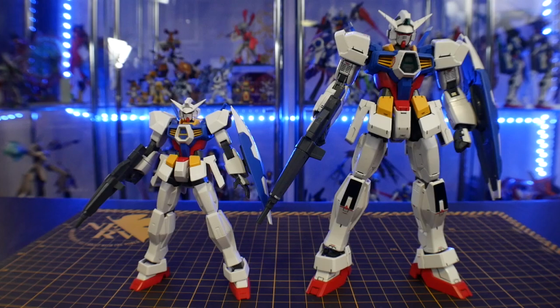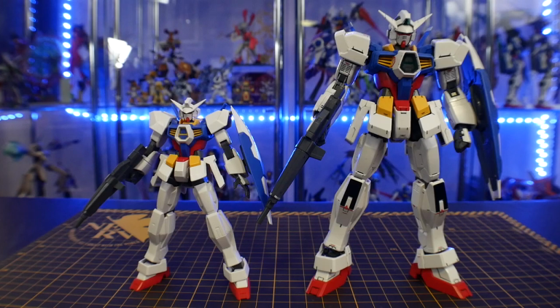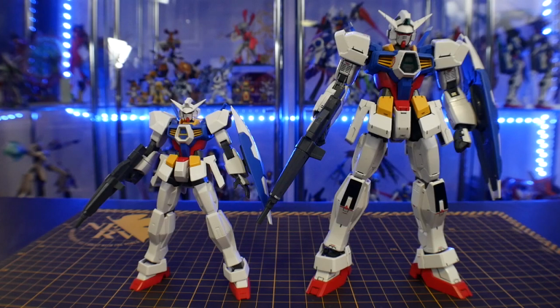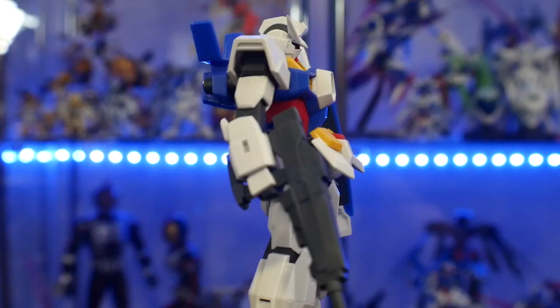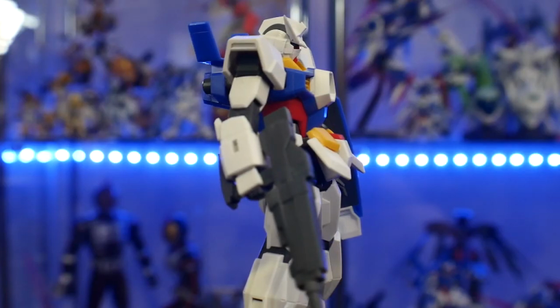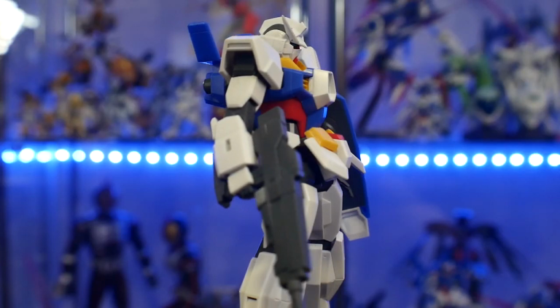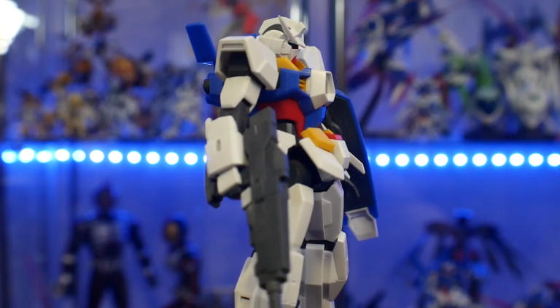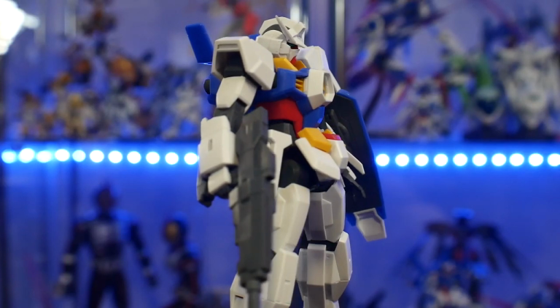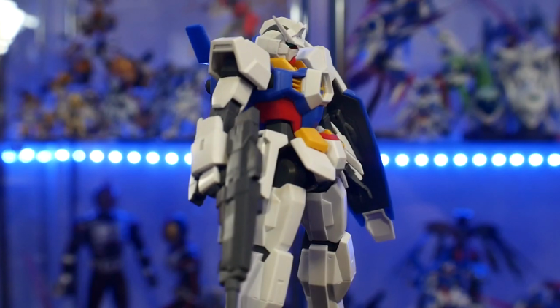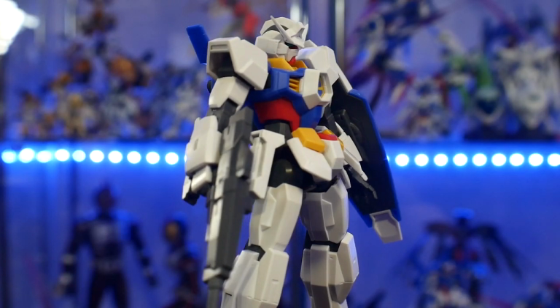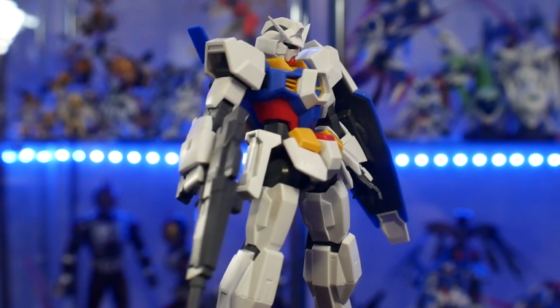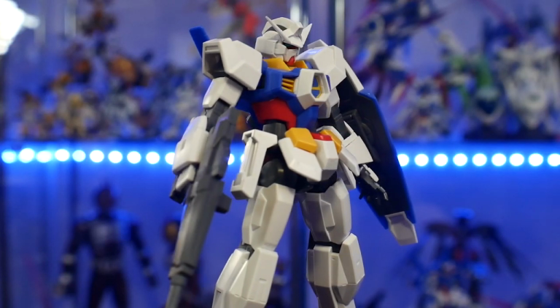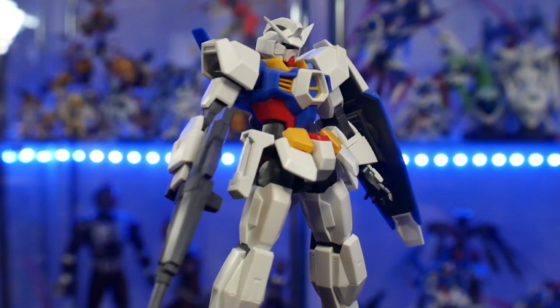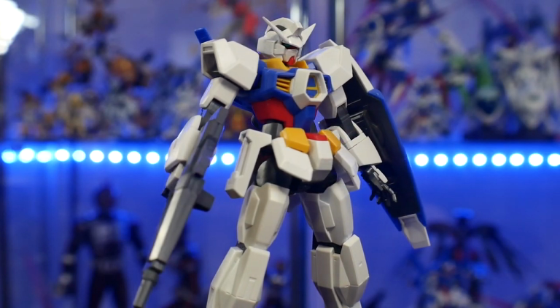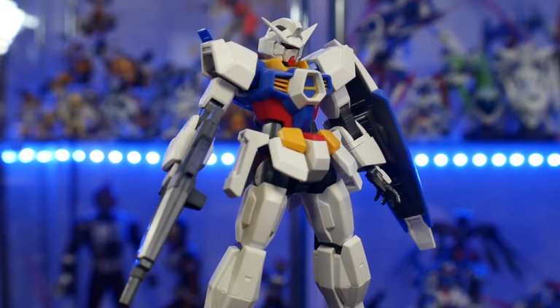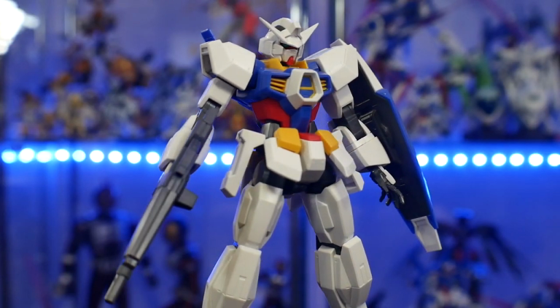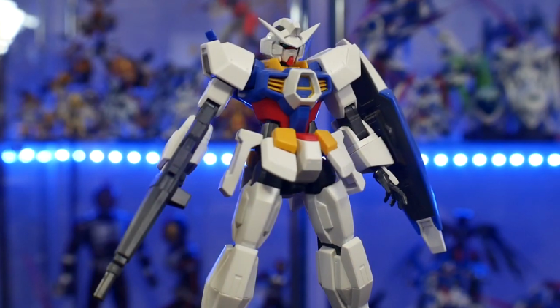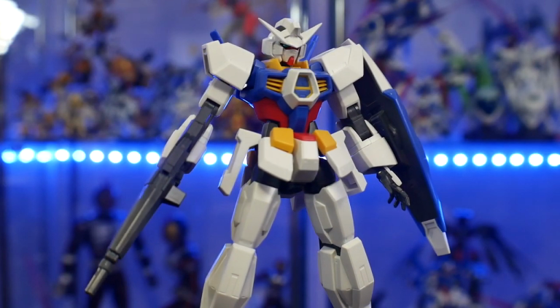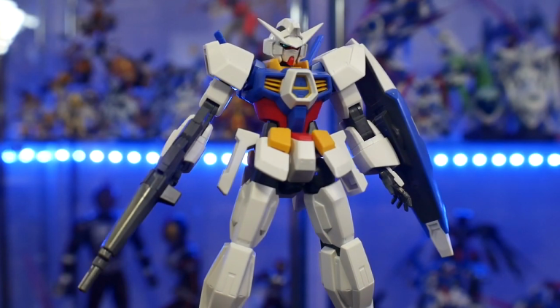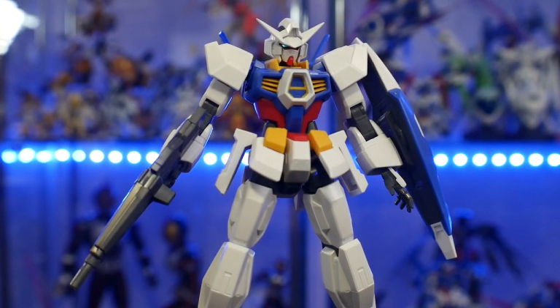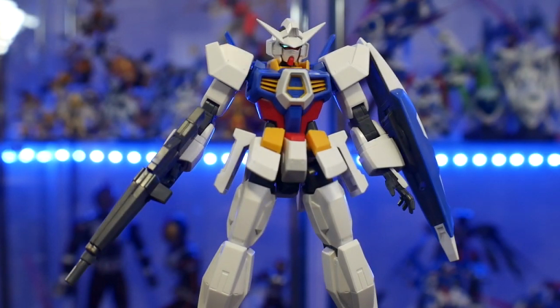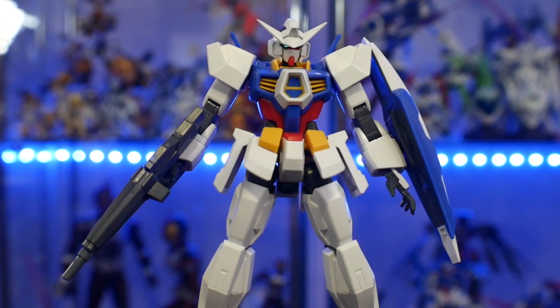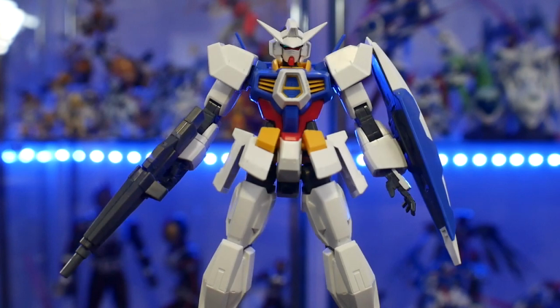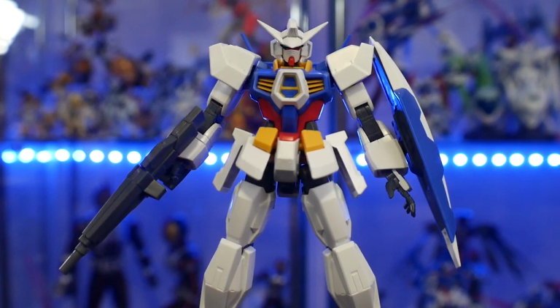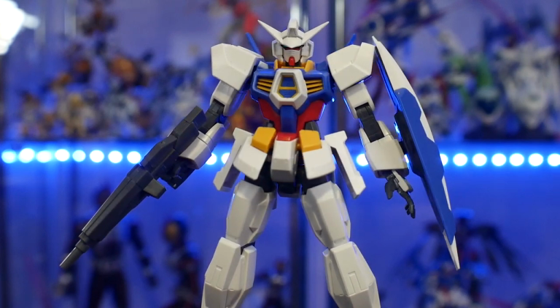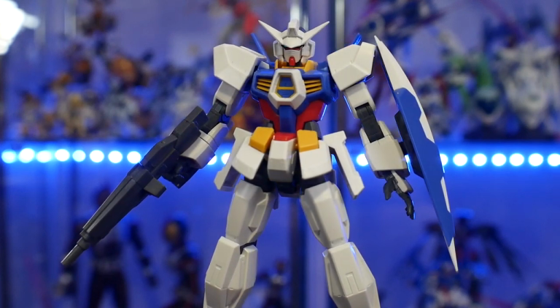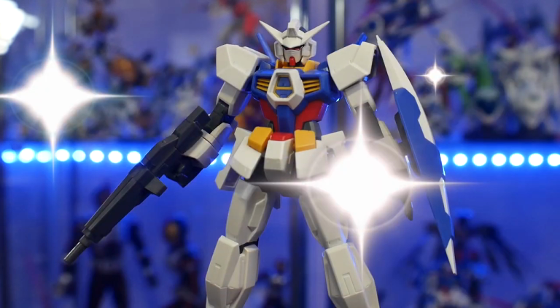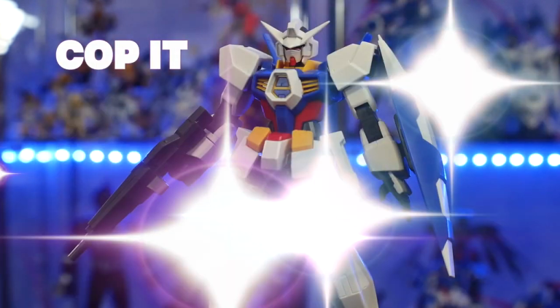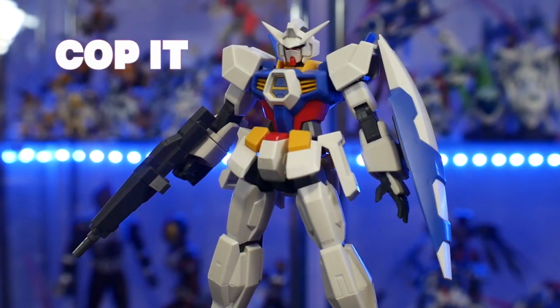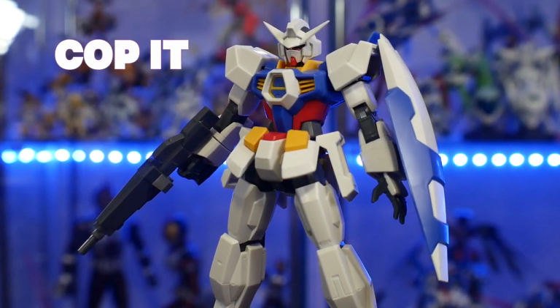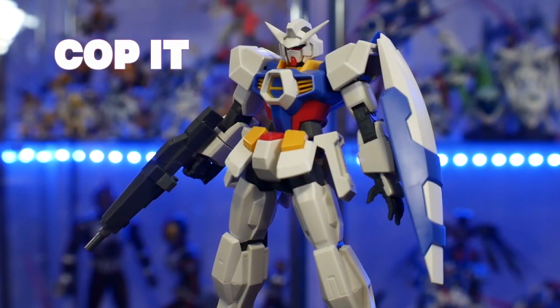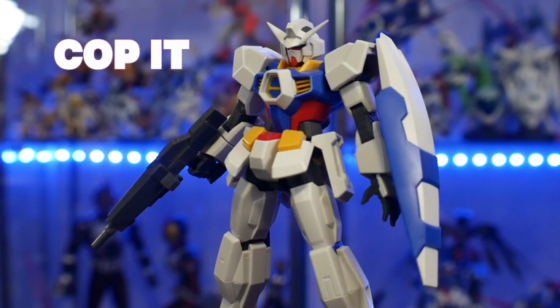For size comparisons, here it is next to the High-Grade G30 and the Master Grade Age 1 Normal.